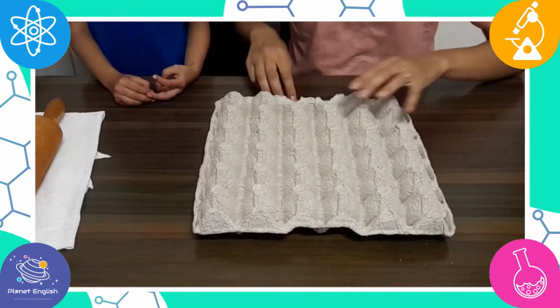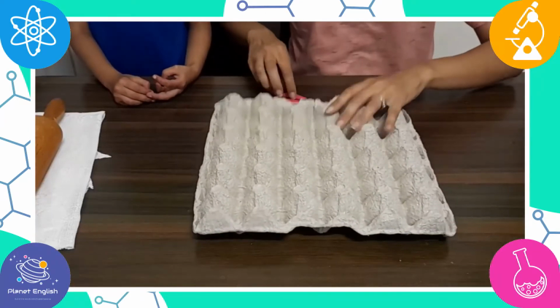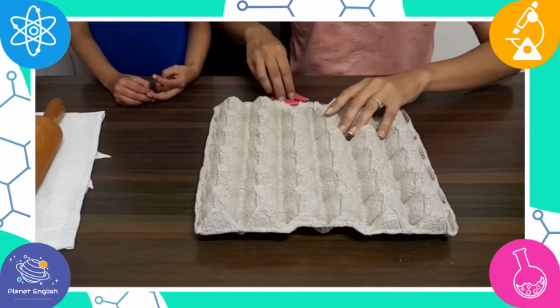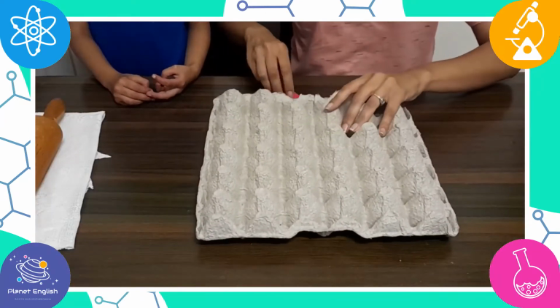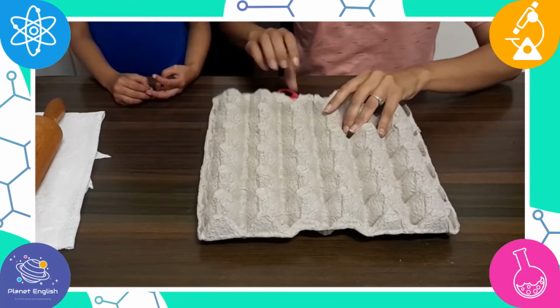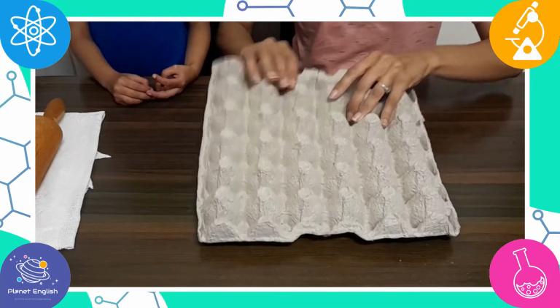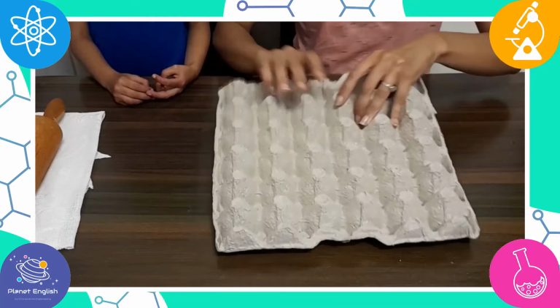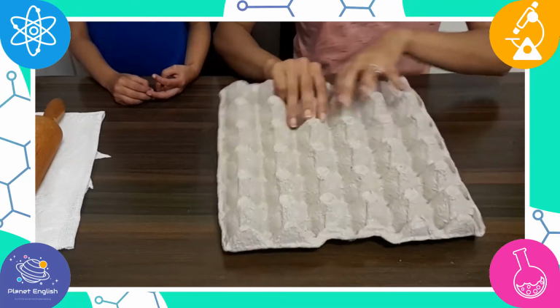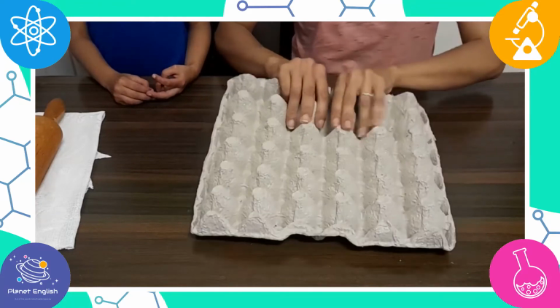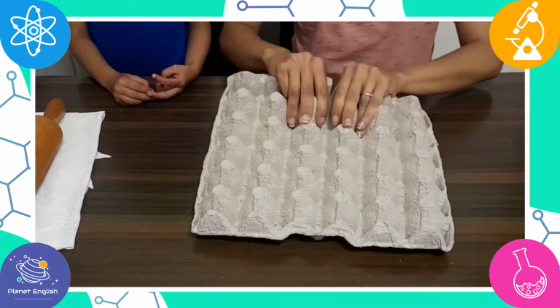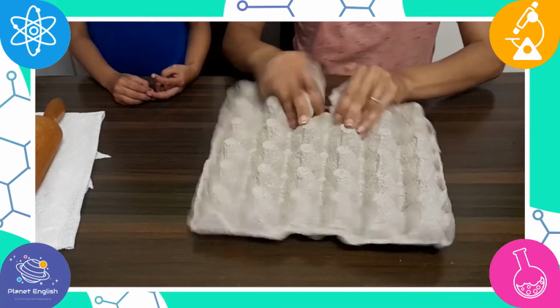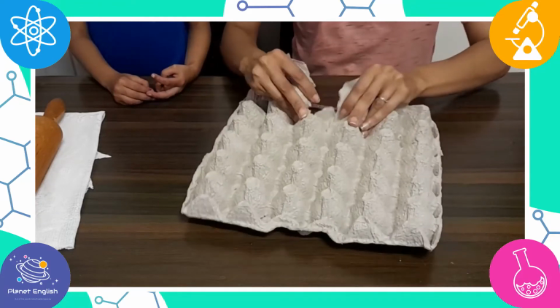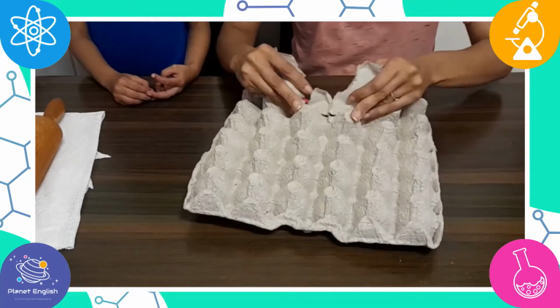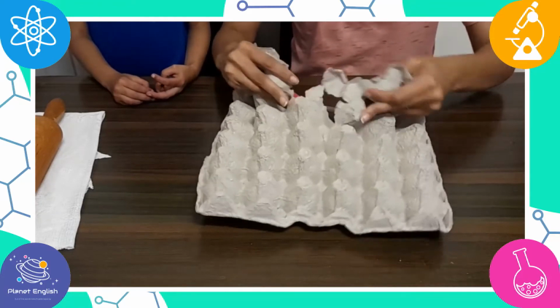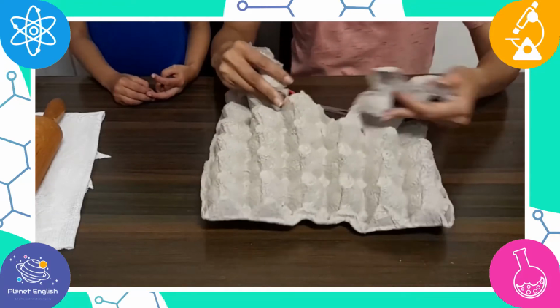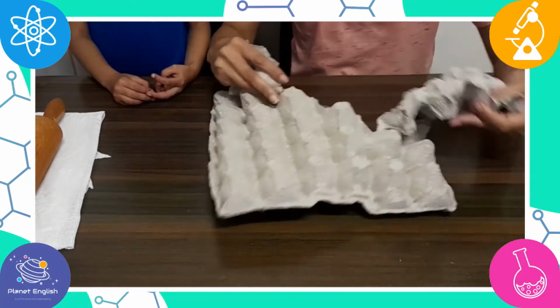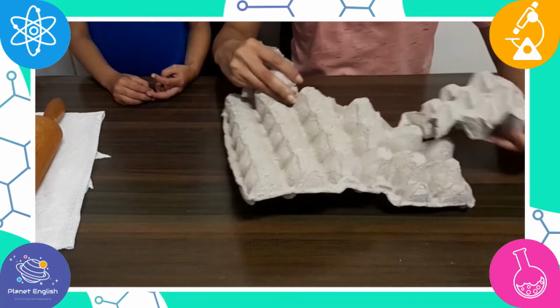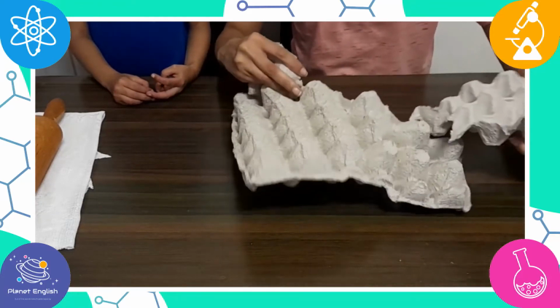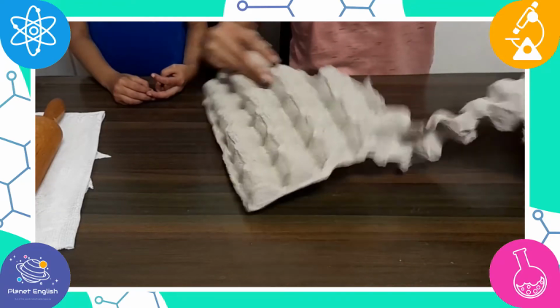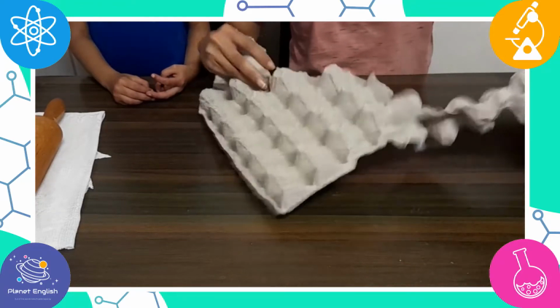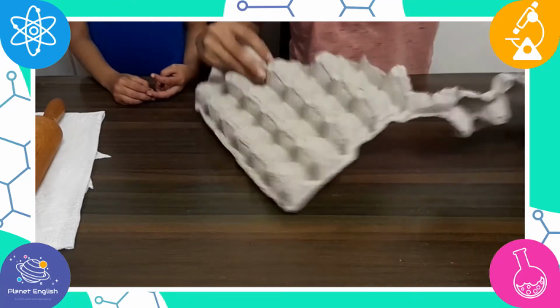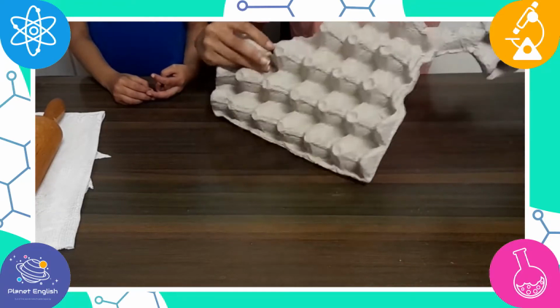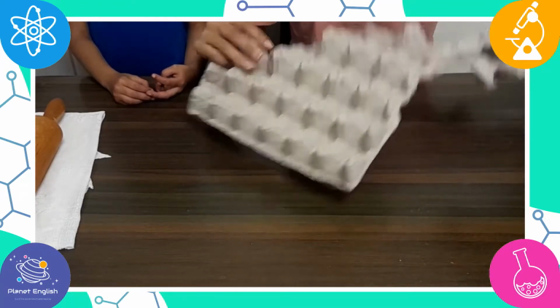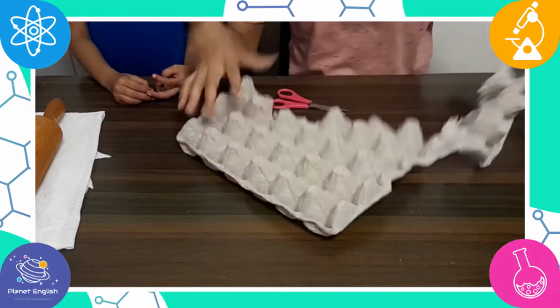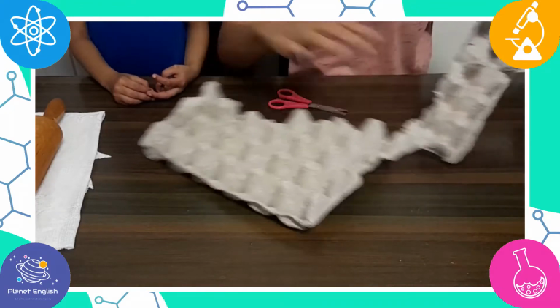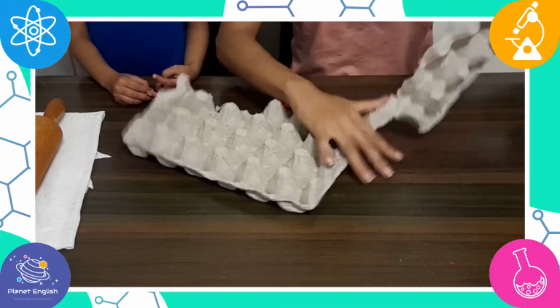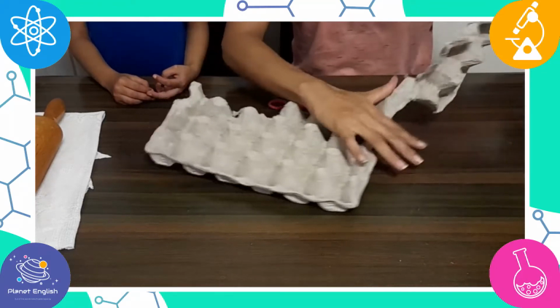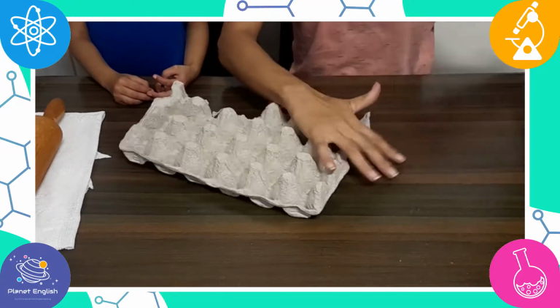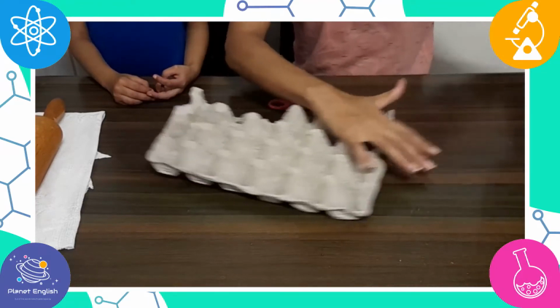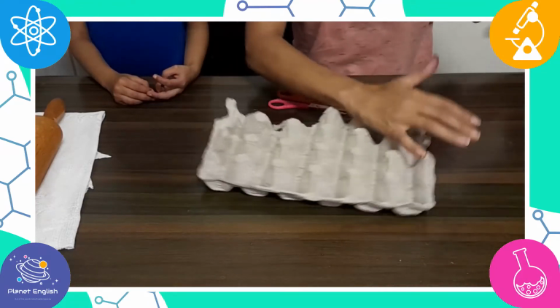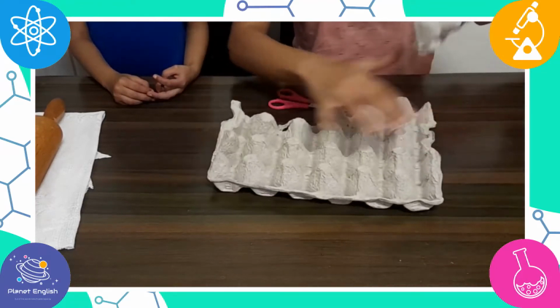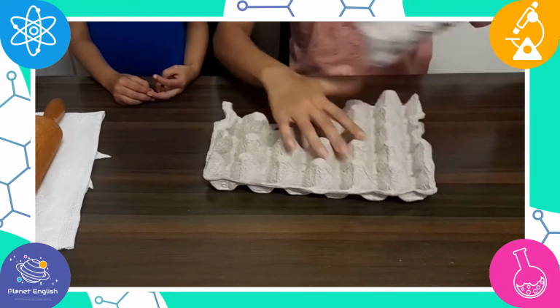This is a great STEM activity to teach kids how to change the form of recyclable items.